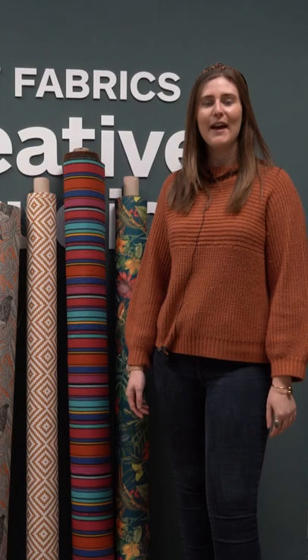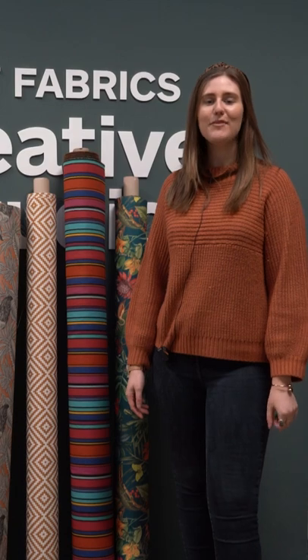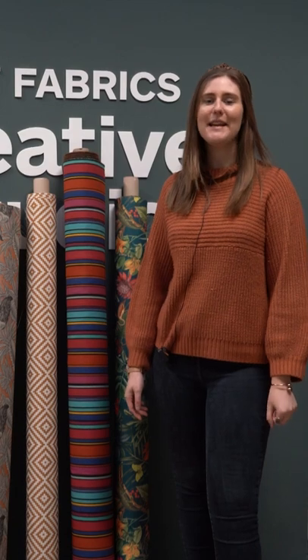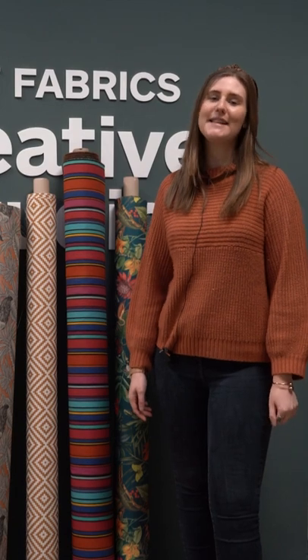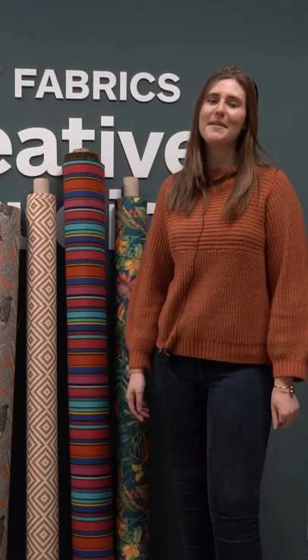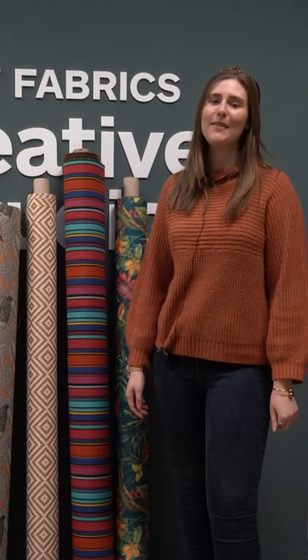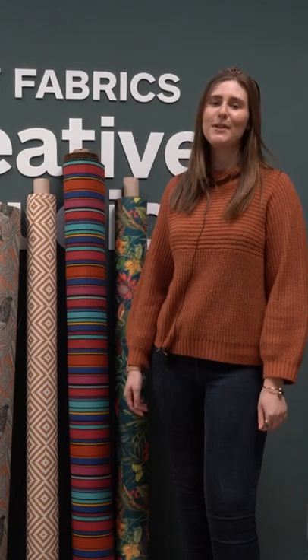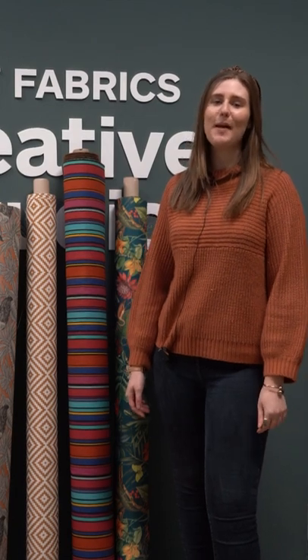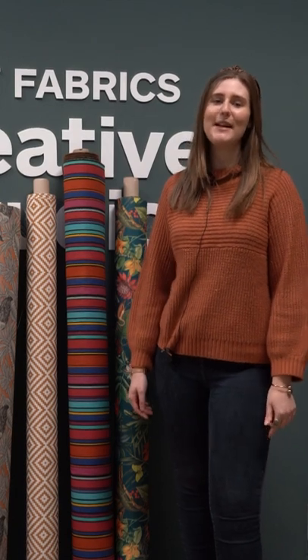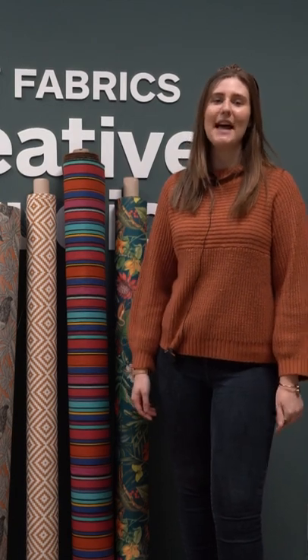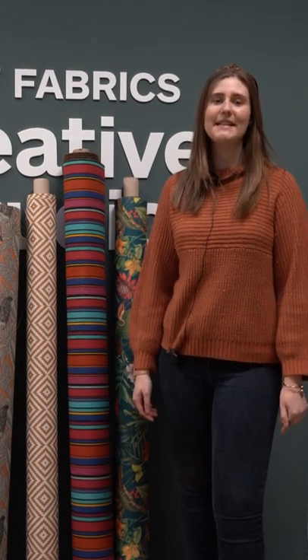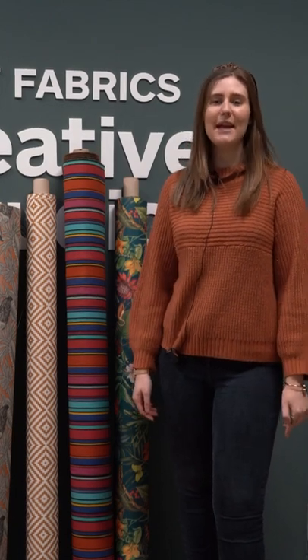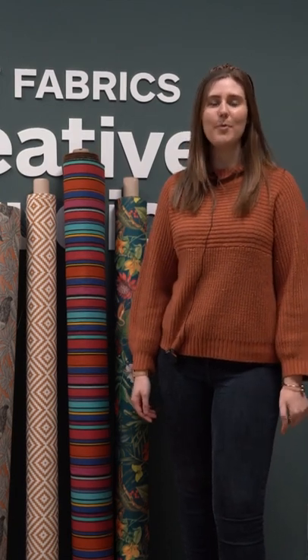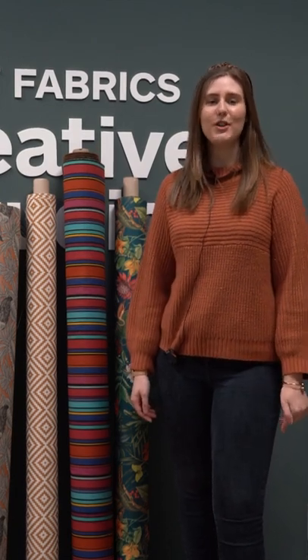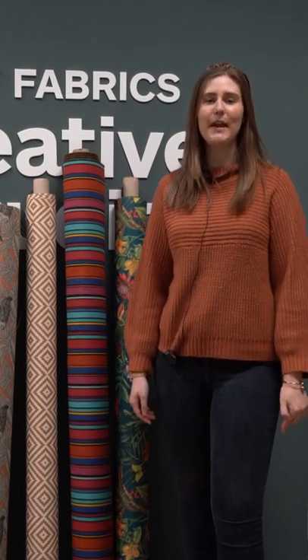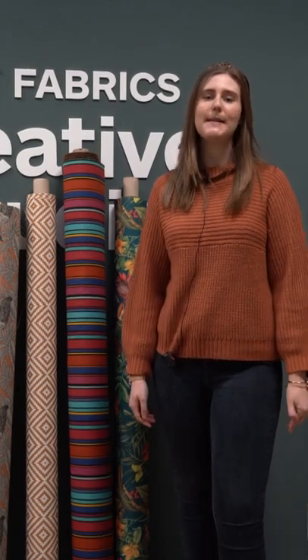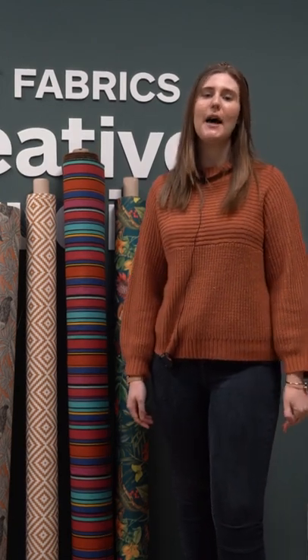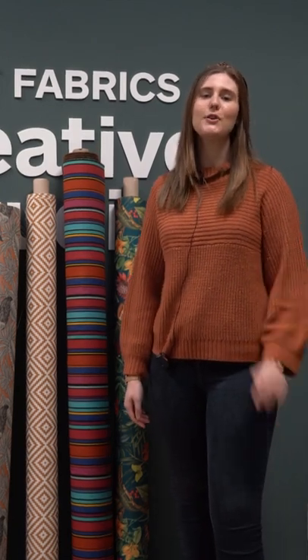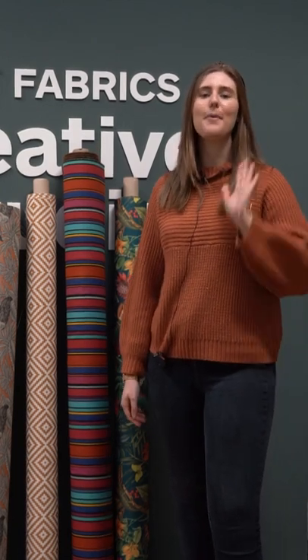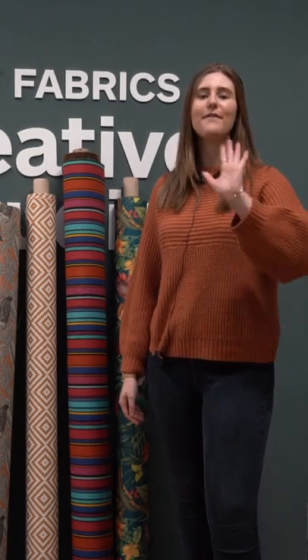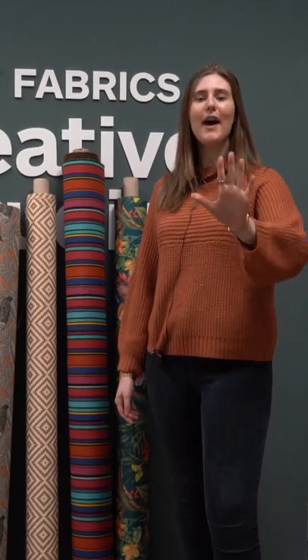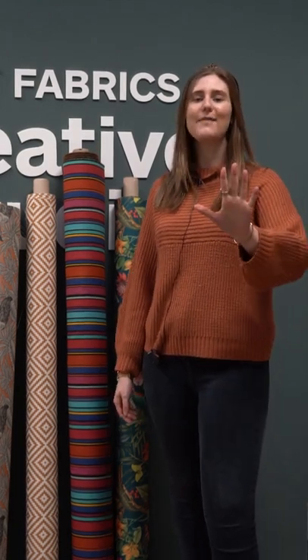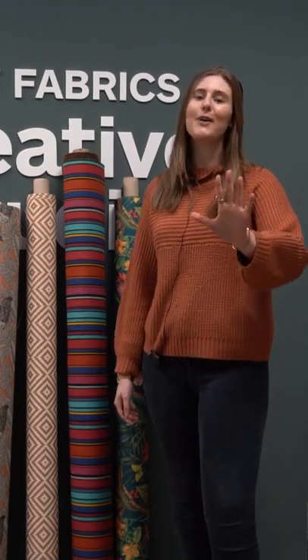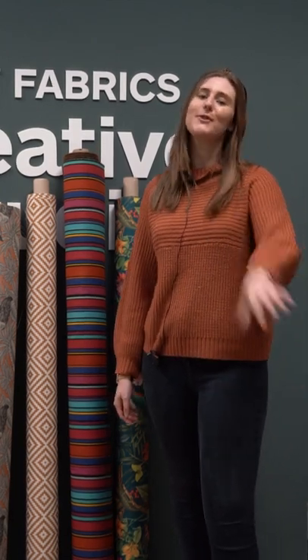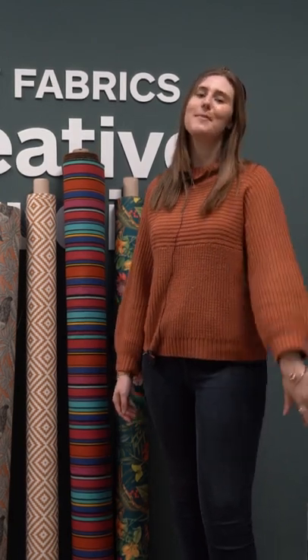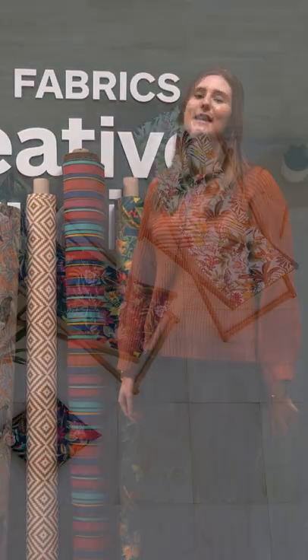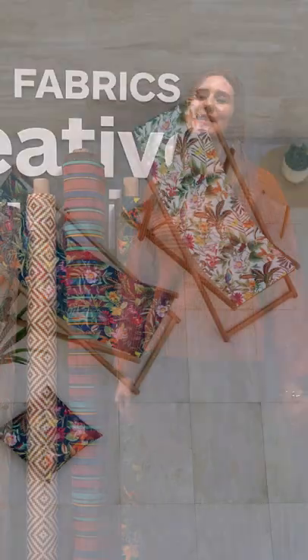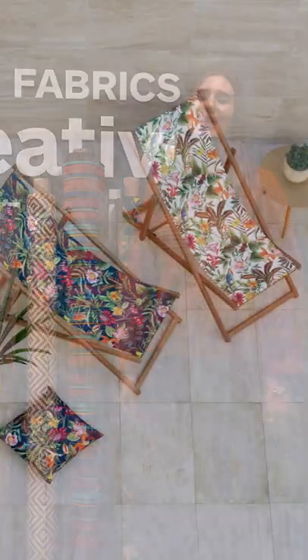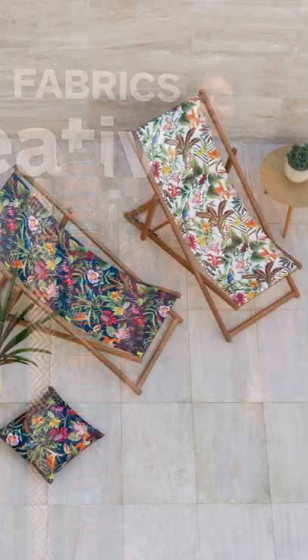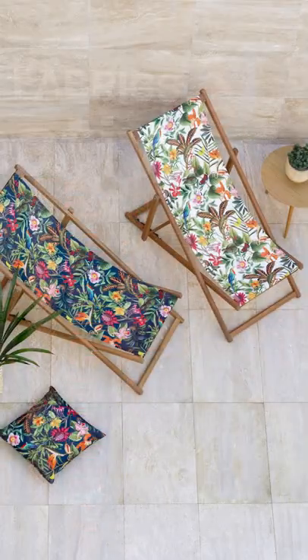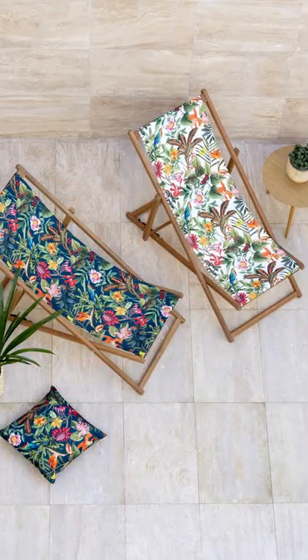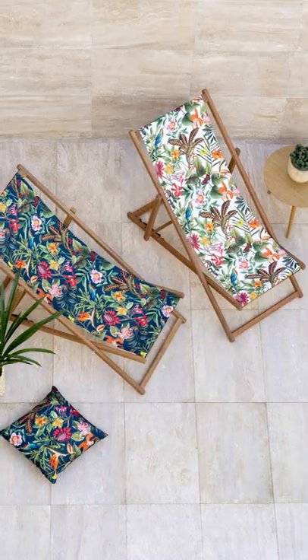Hi everybody, it's Emma here from Just Fabrics and today we'll be showcasing our top five outdoor fabrics for 2022.